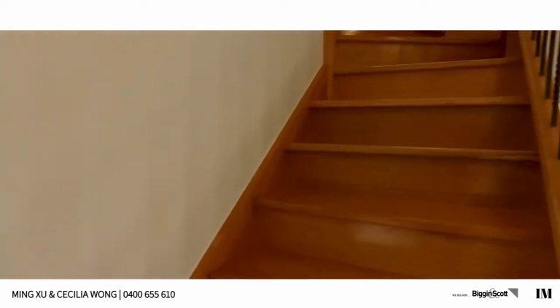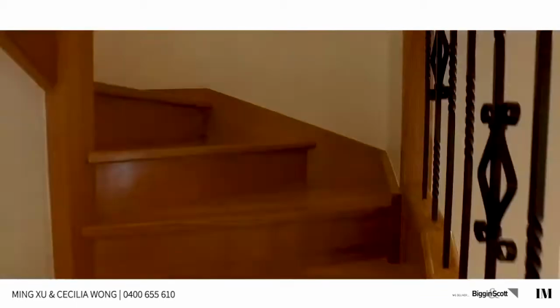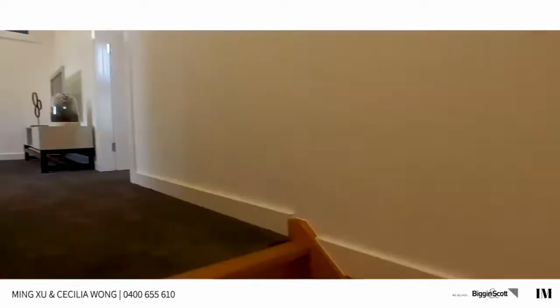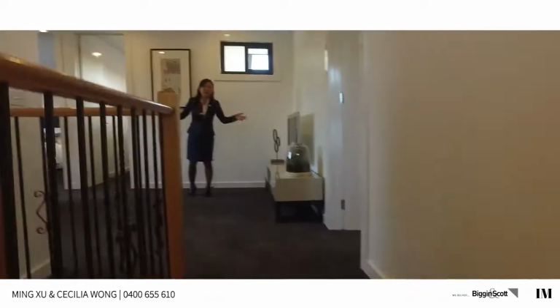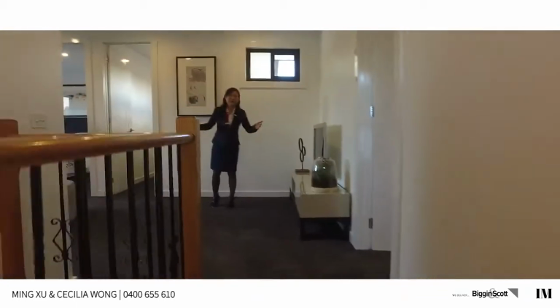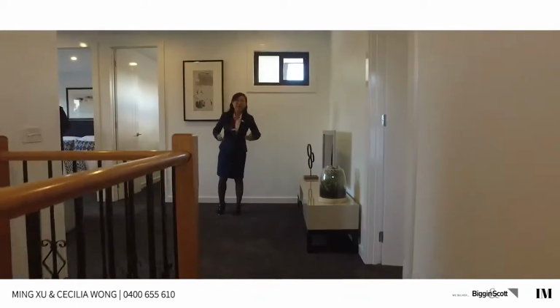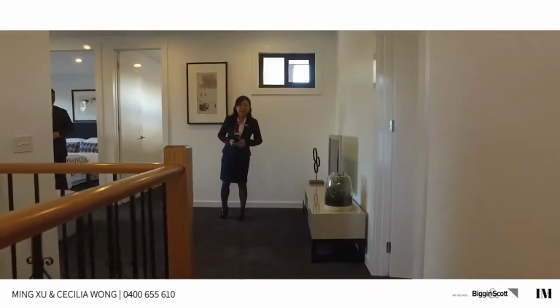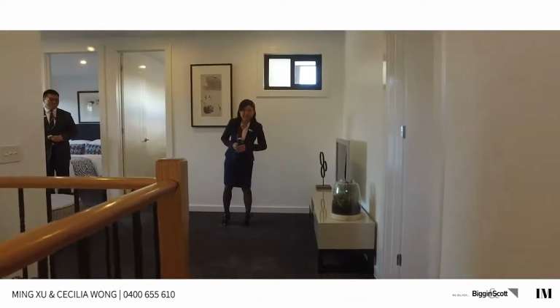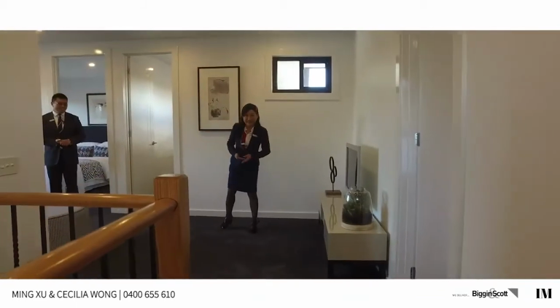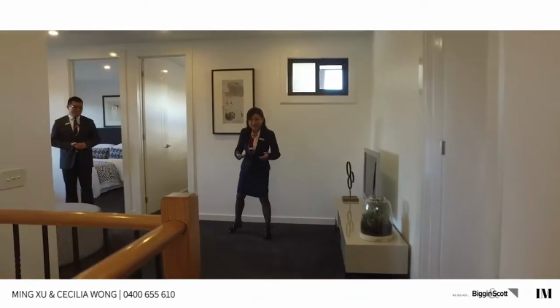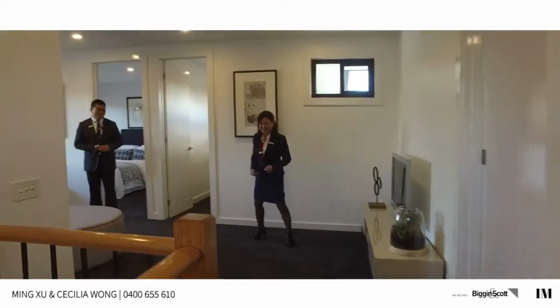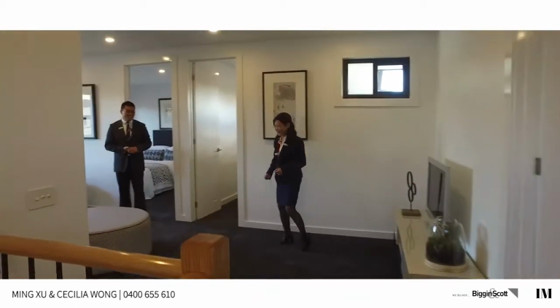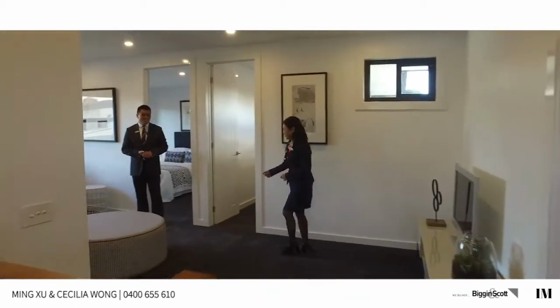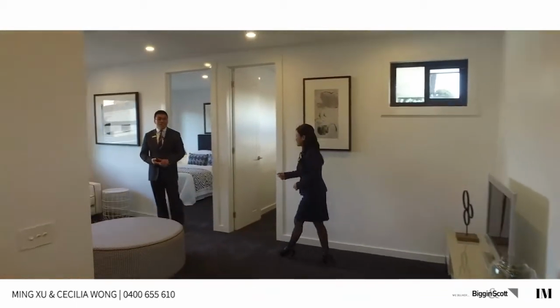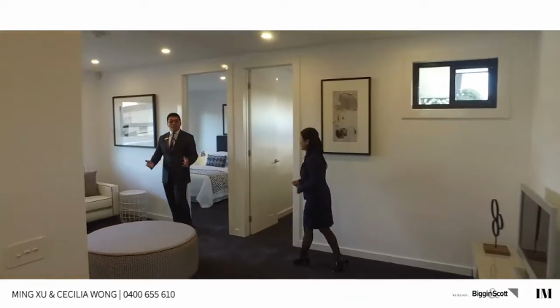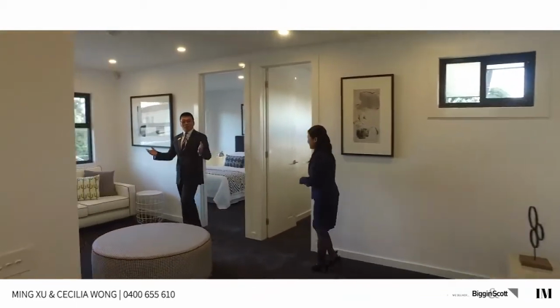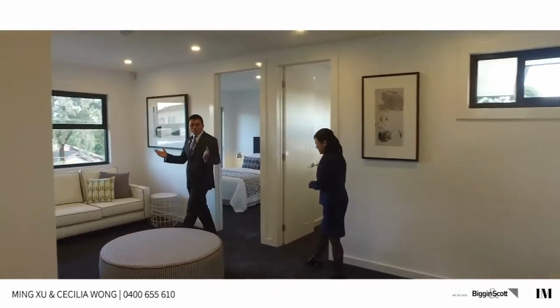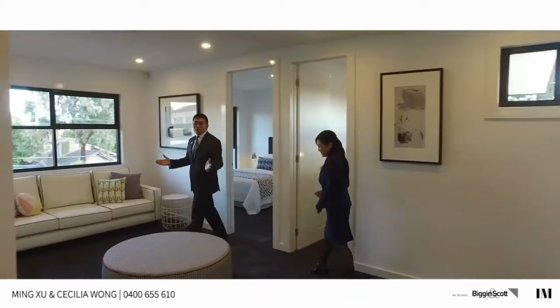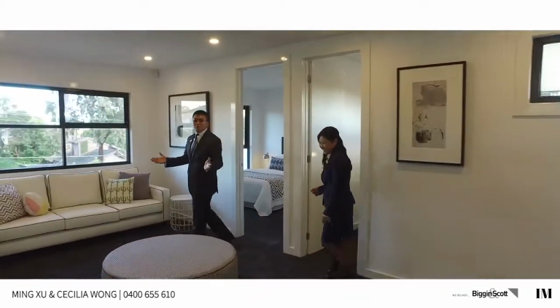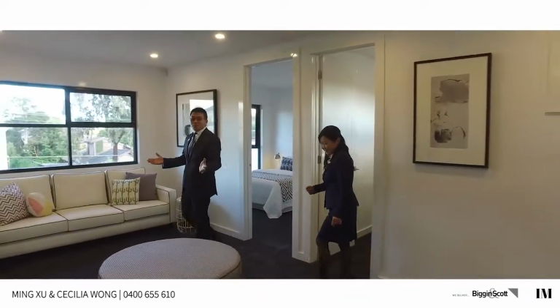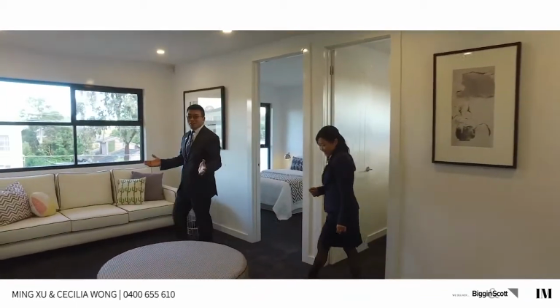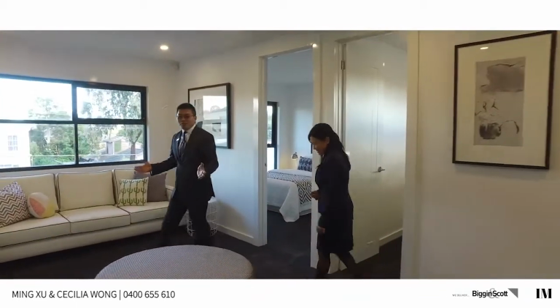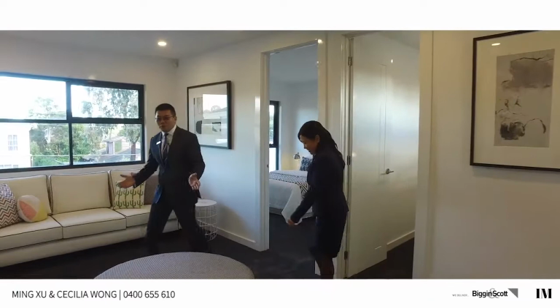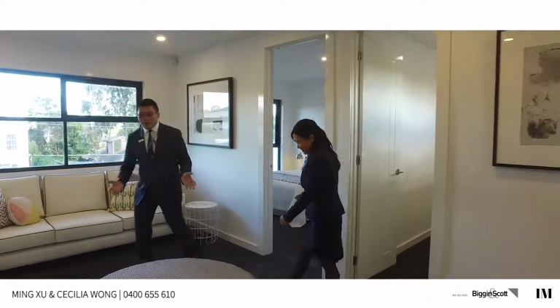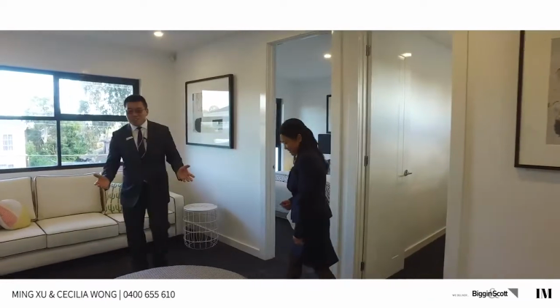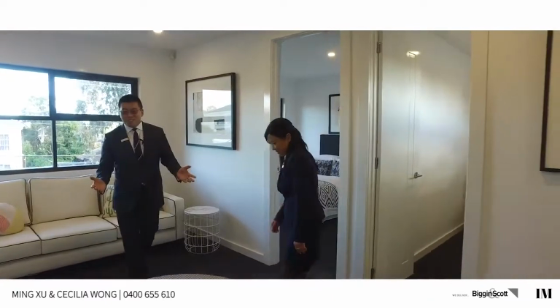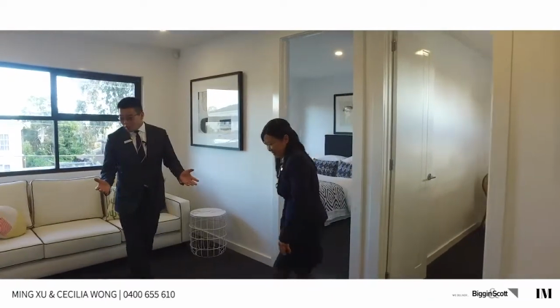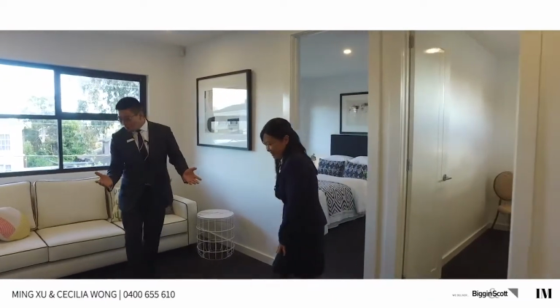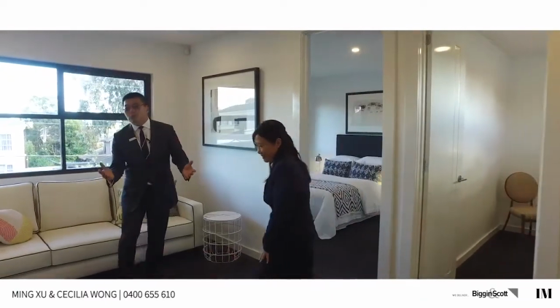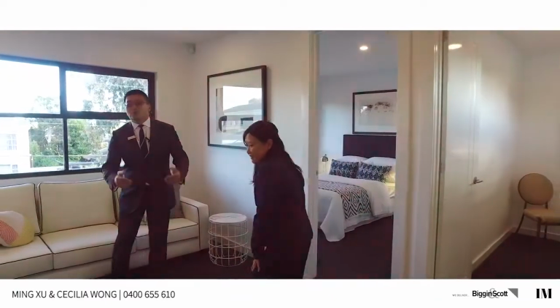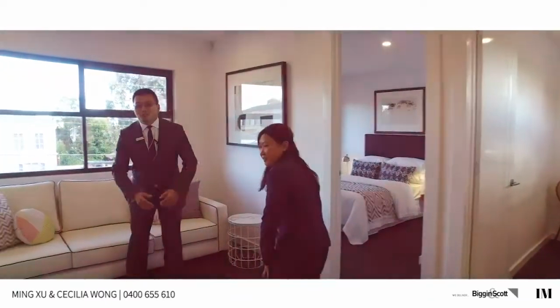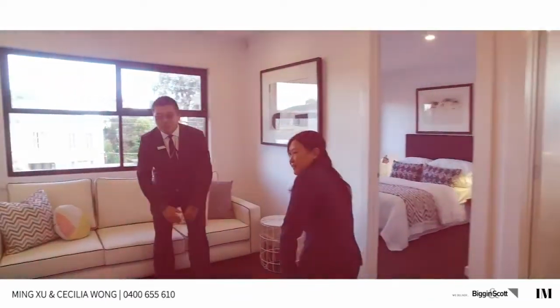Welcome to upstairs — a perfect retreat for parents or children.